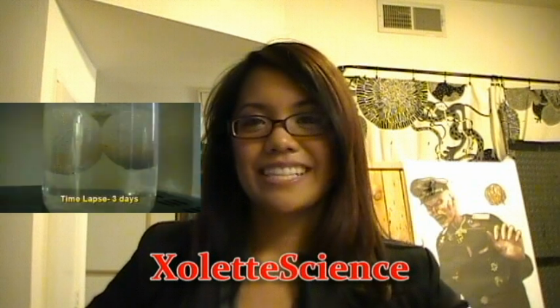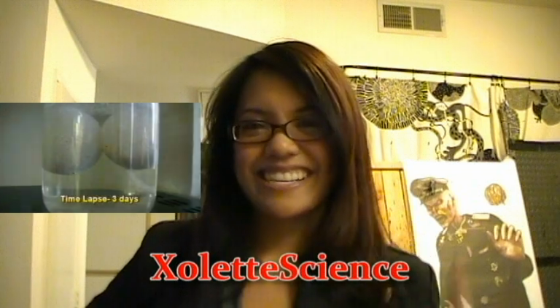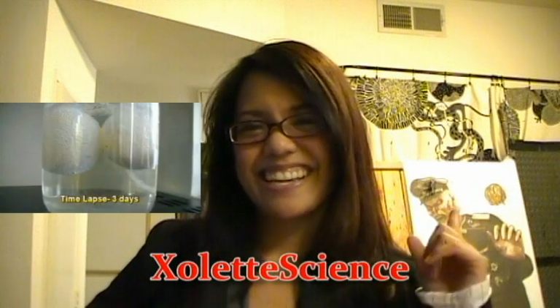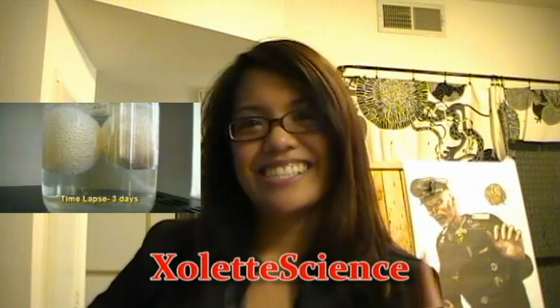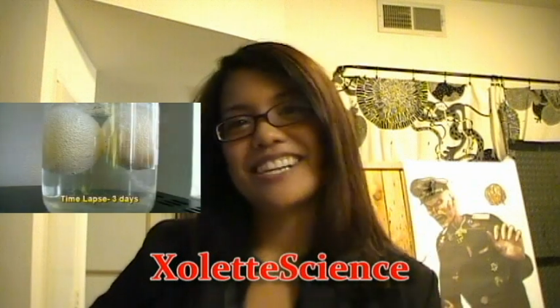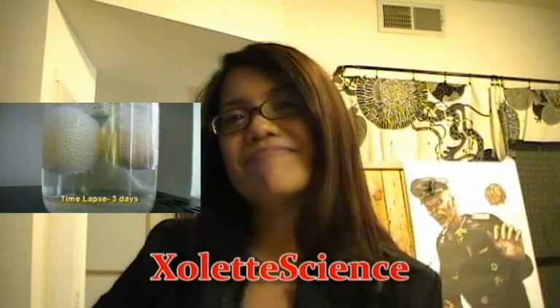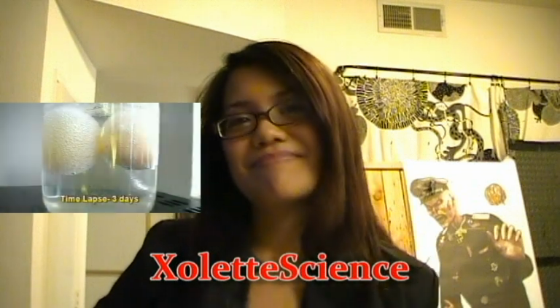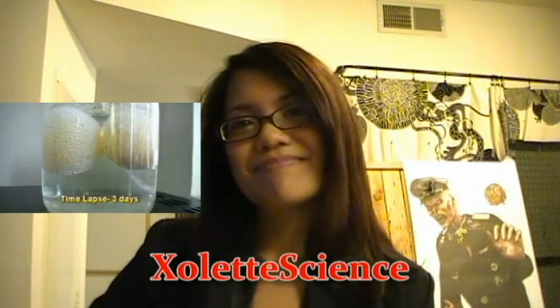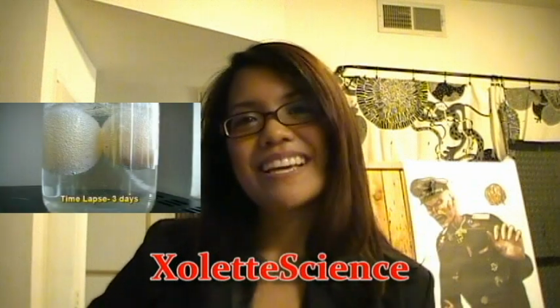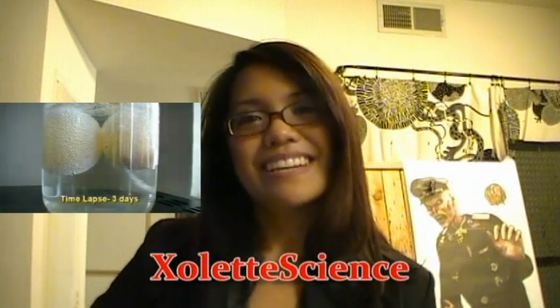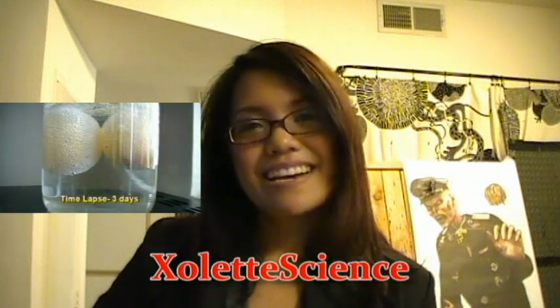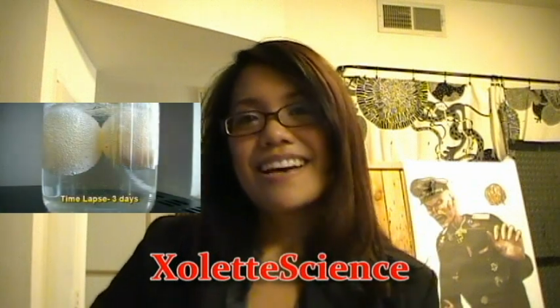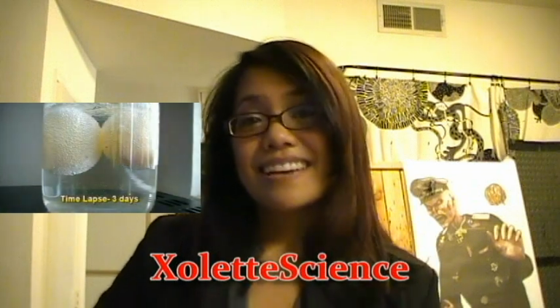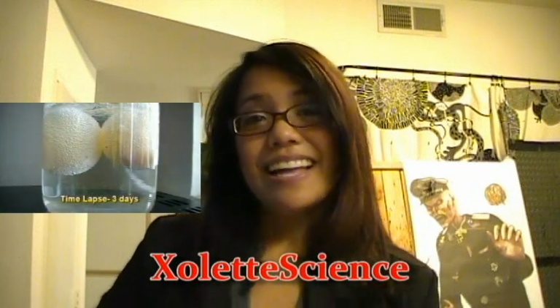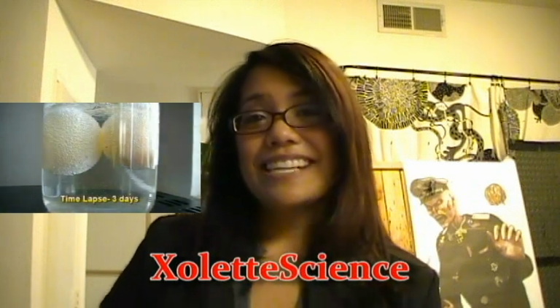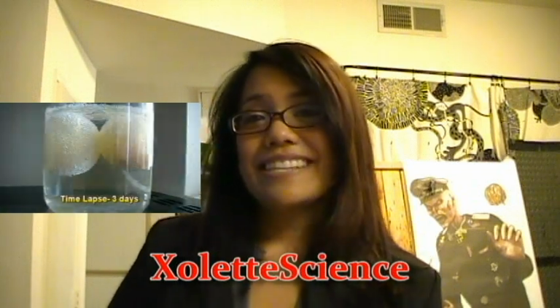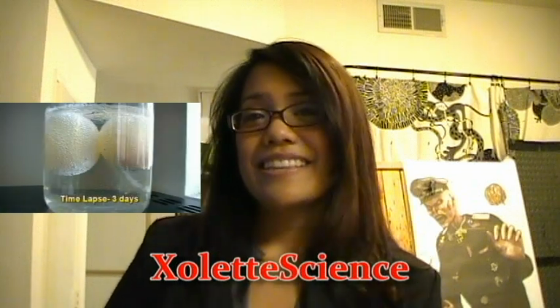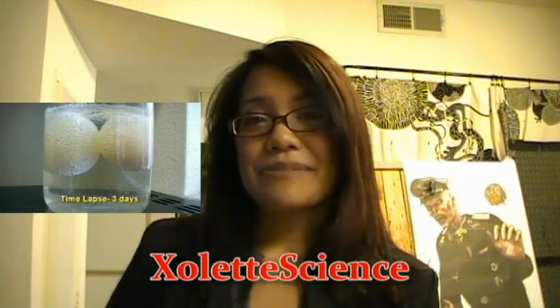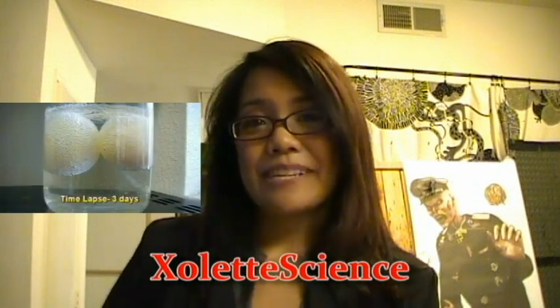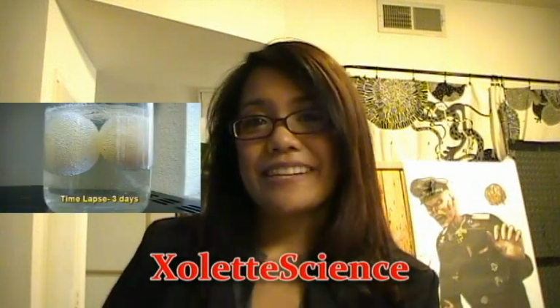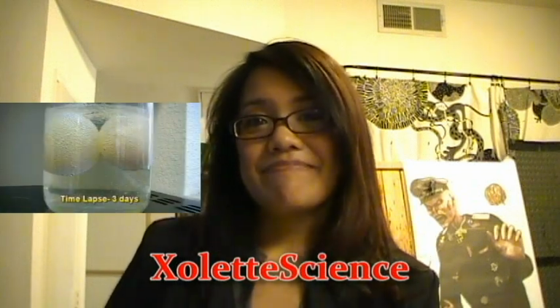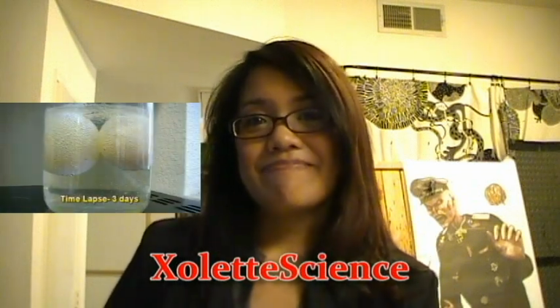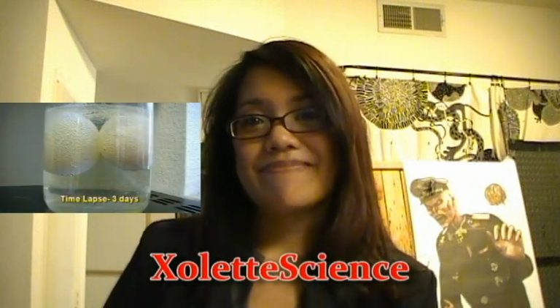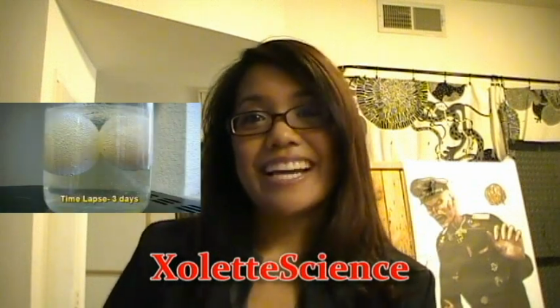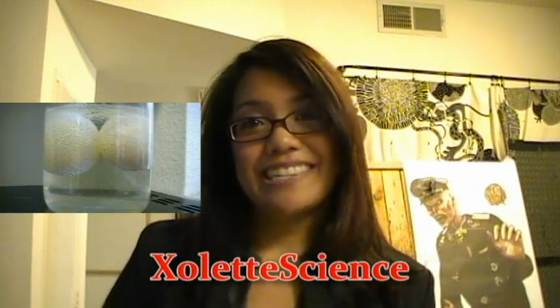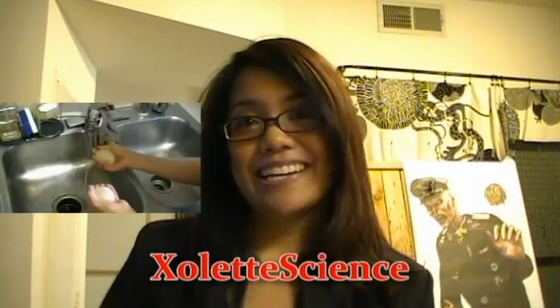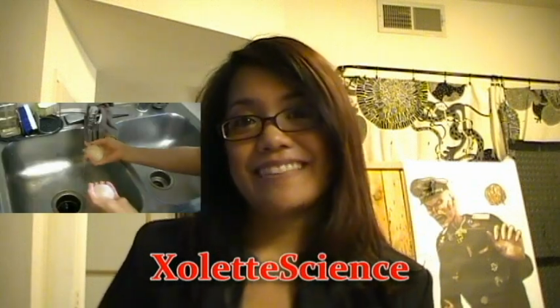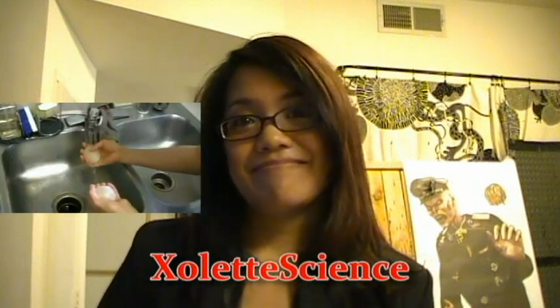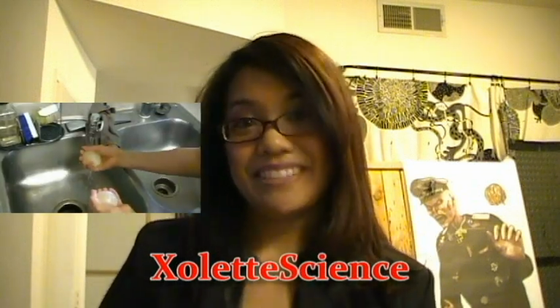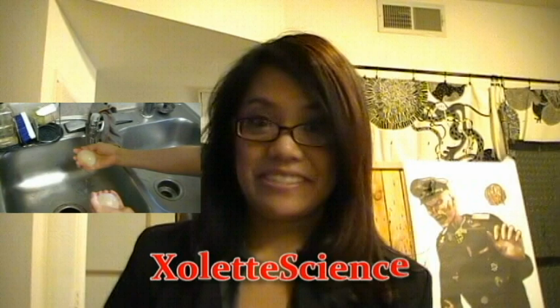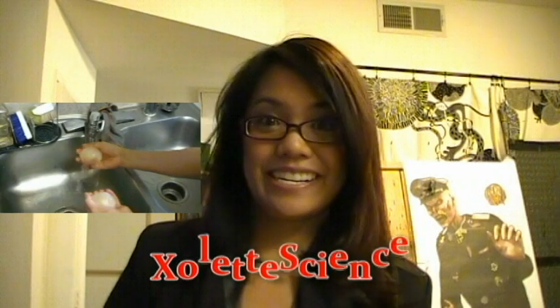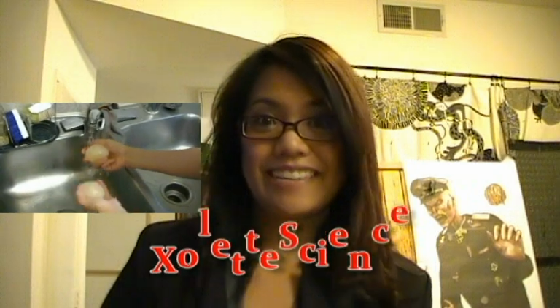Did you guys like that headshot? I liked it. I thought it was pretty good. I could do it again. You want to see it again?